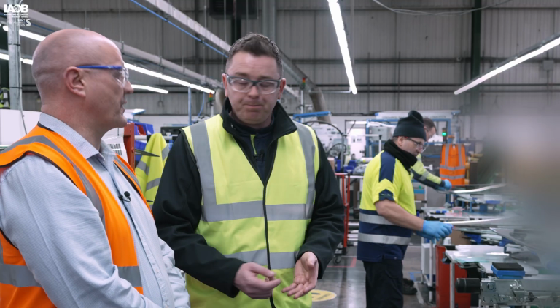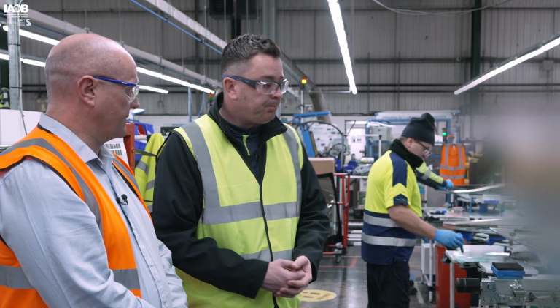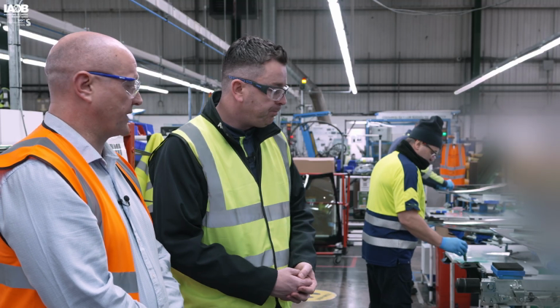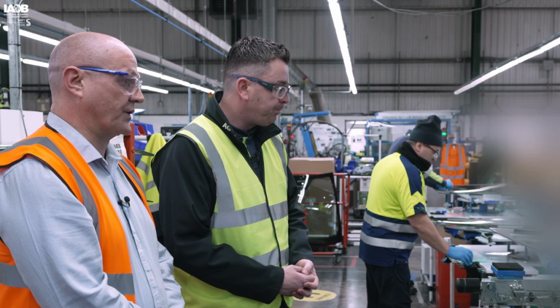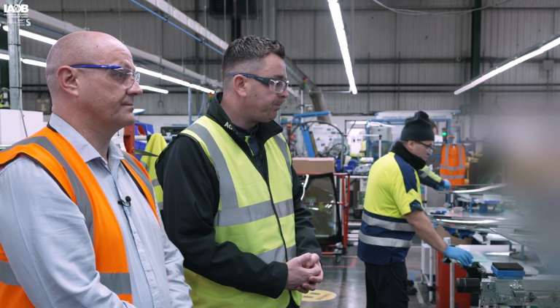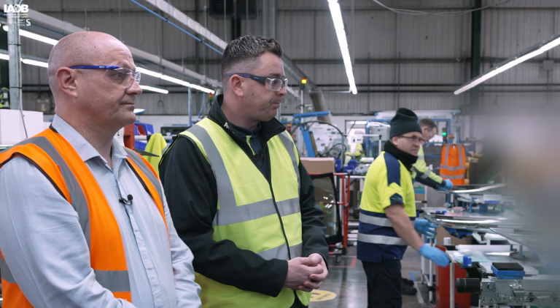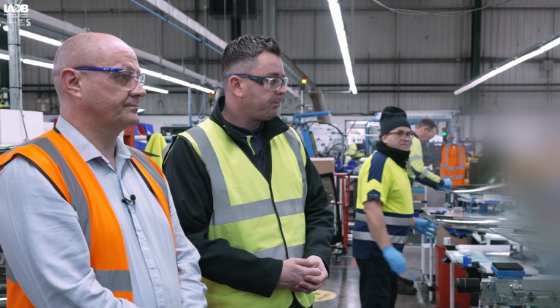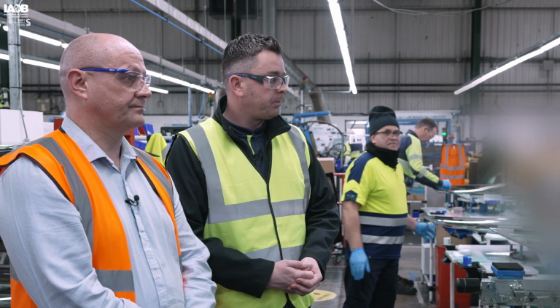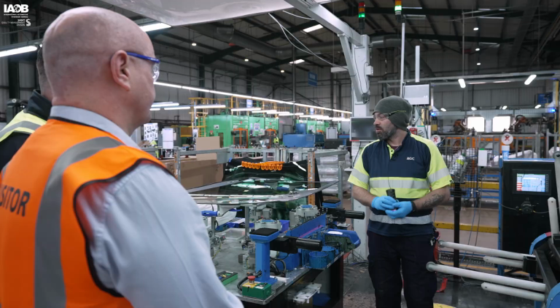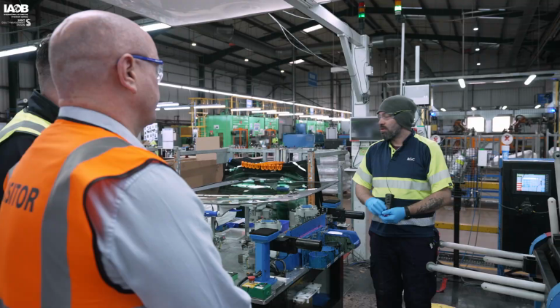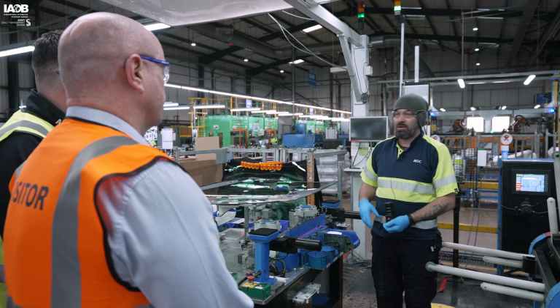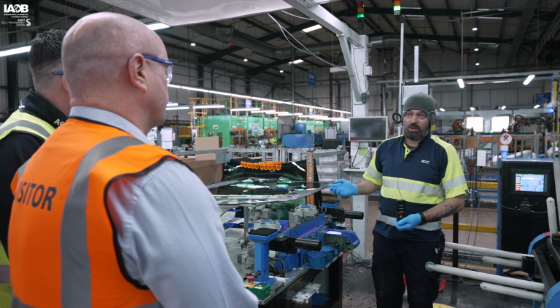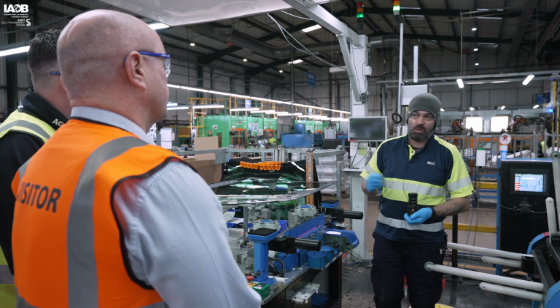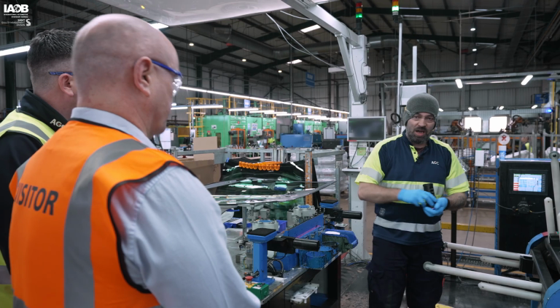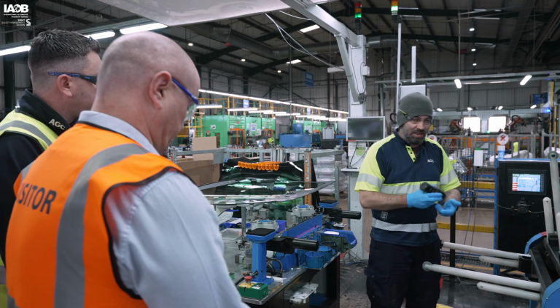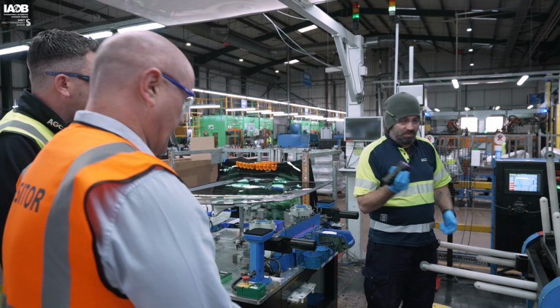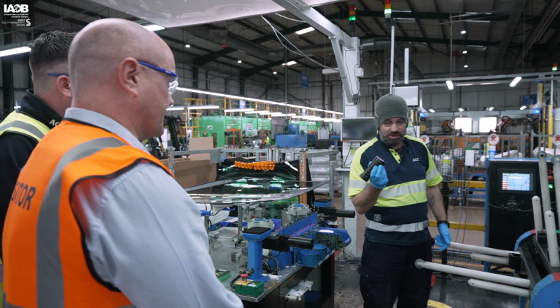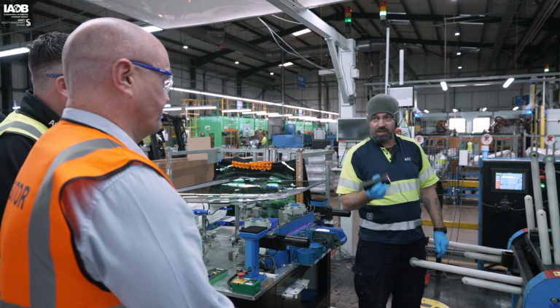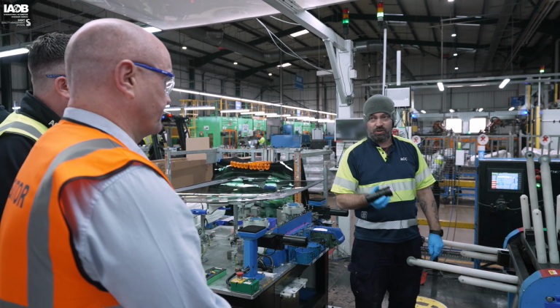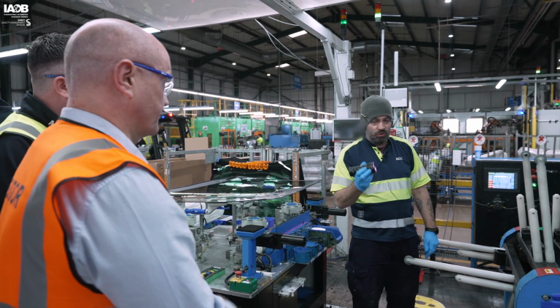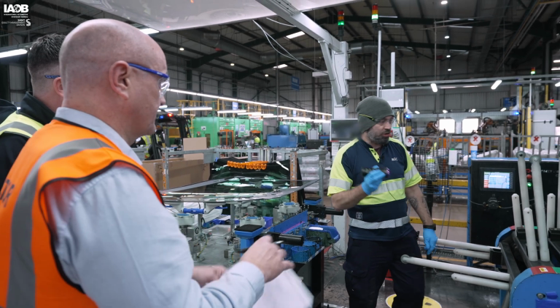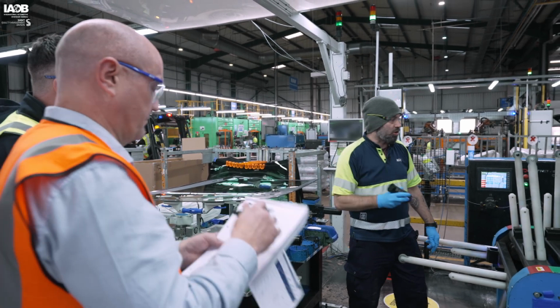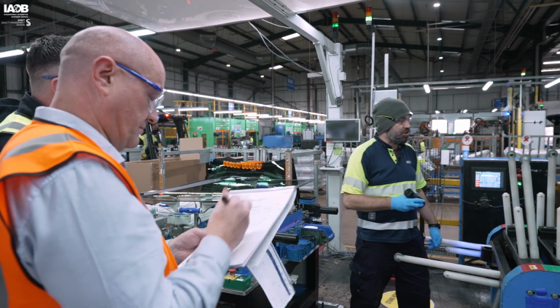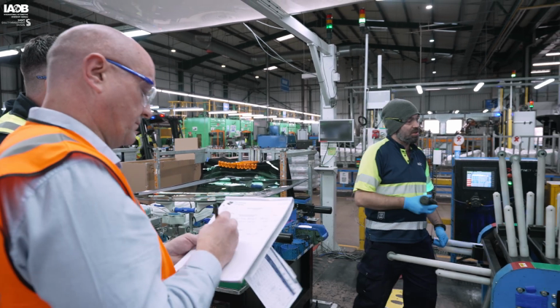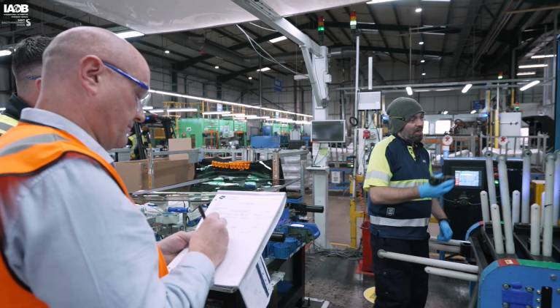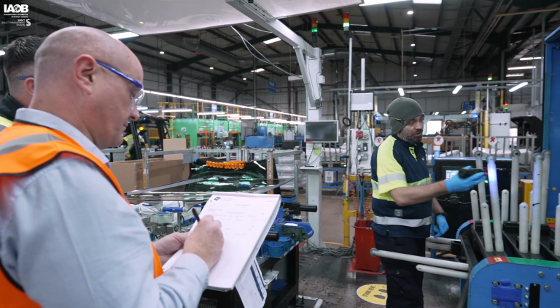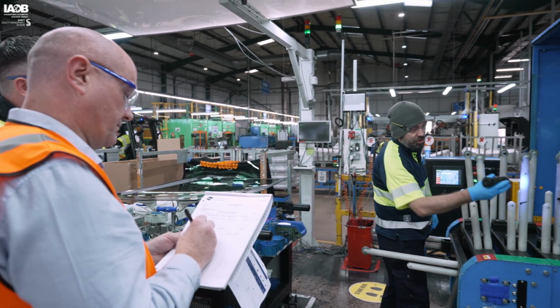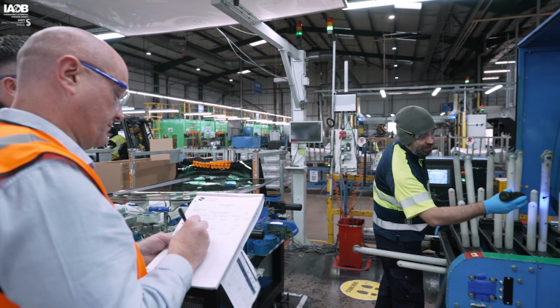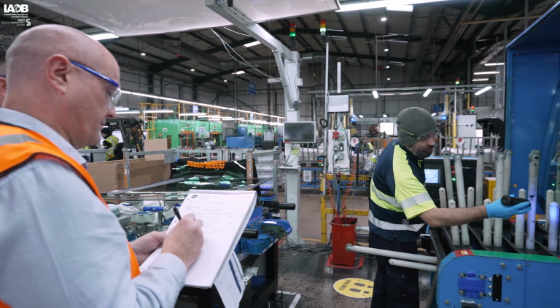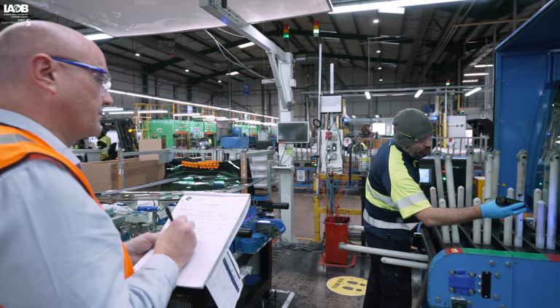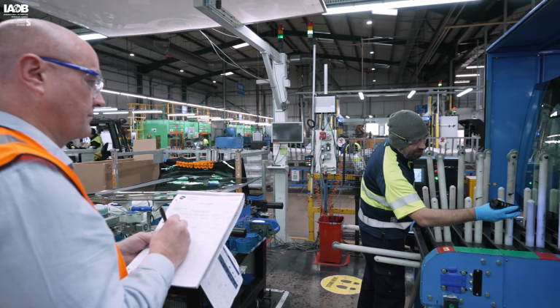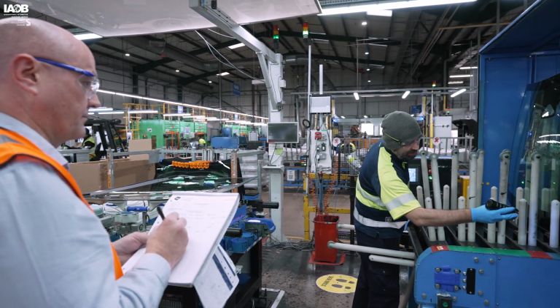The operator returns to the process using a UV torch to check for excess primer around the priming area.